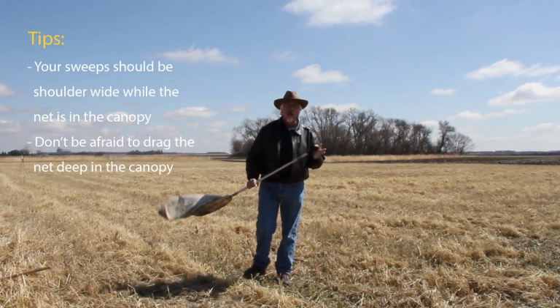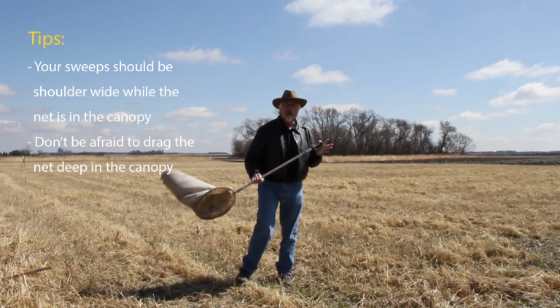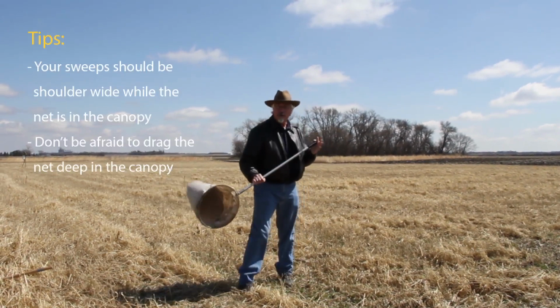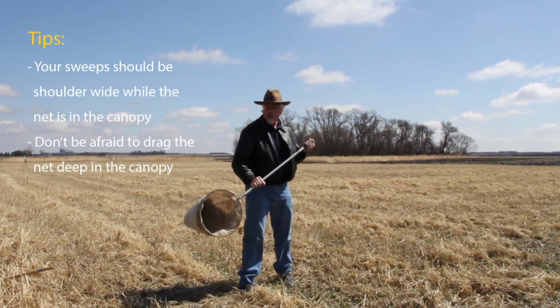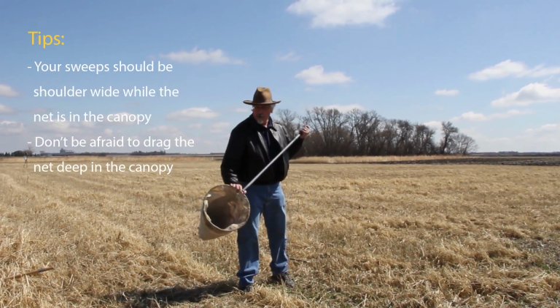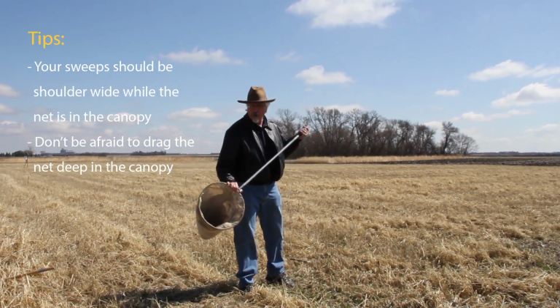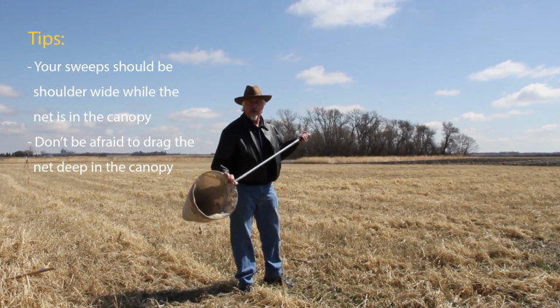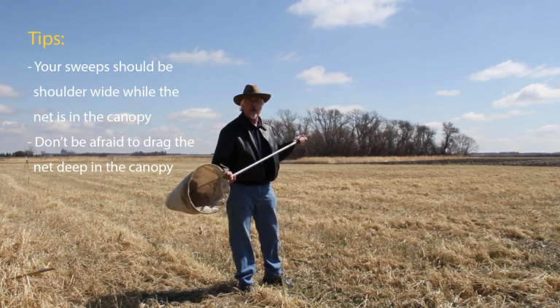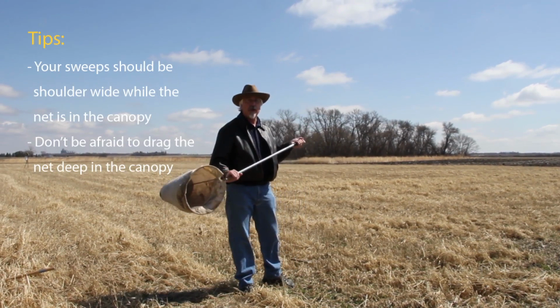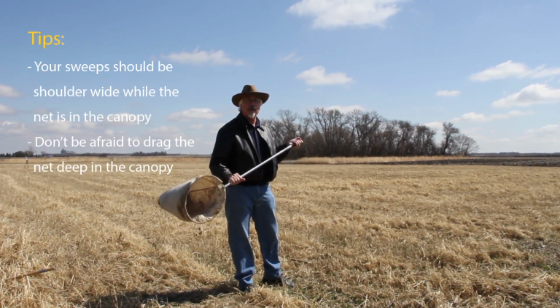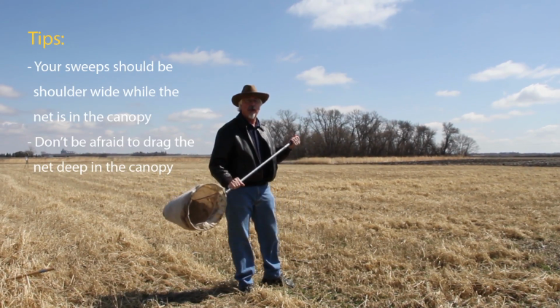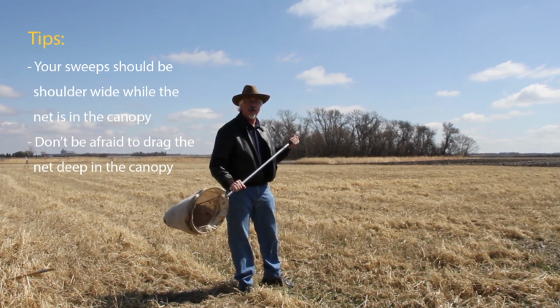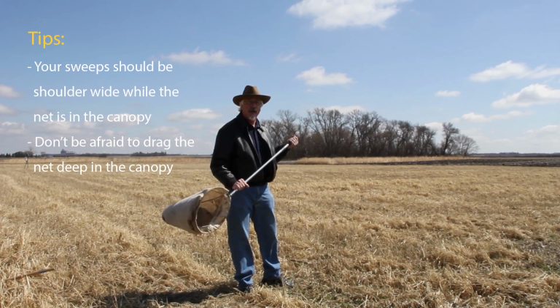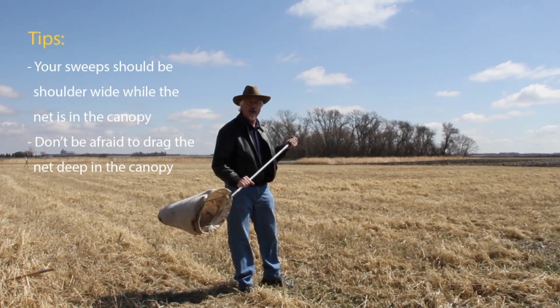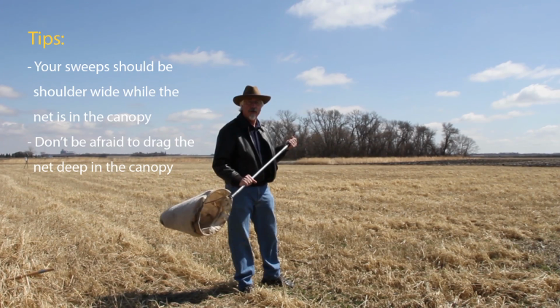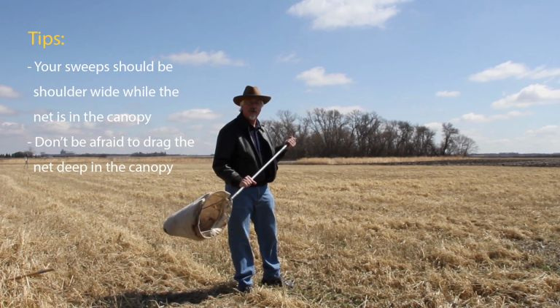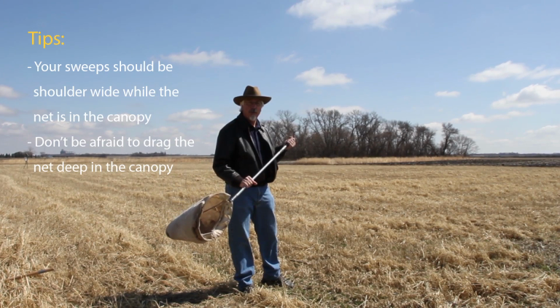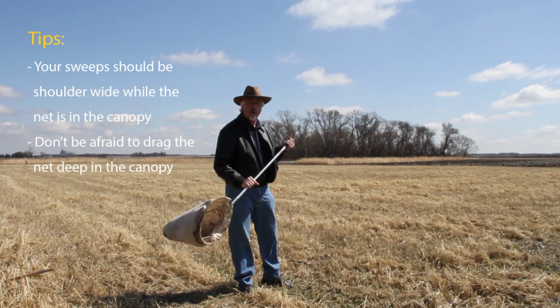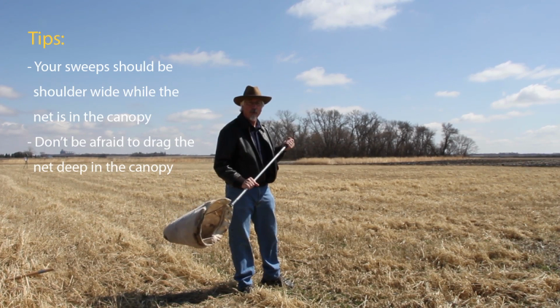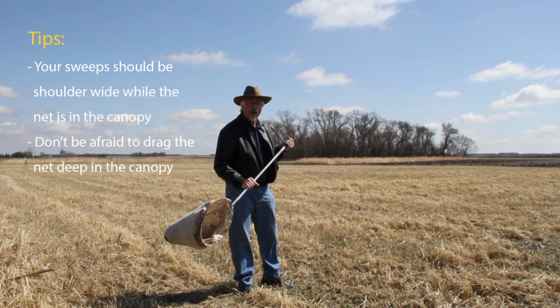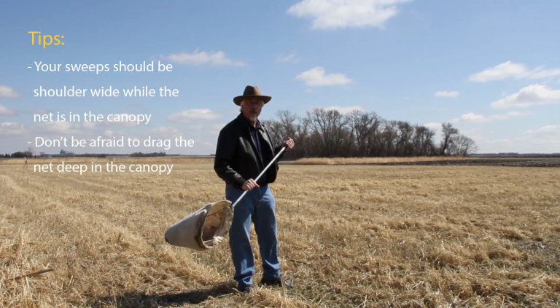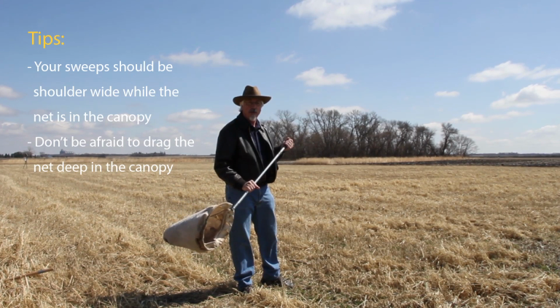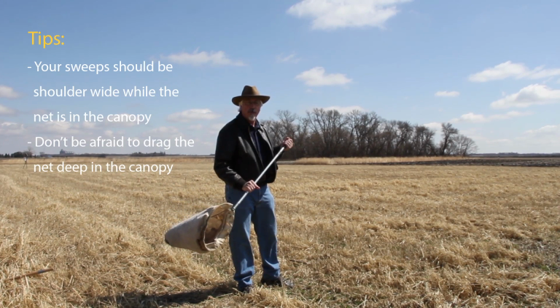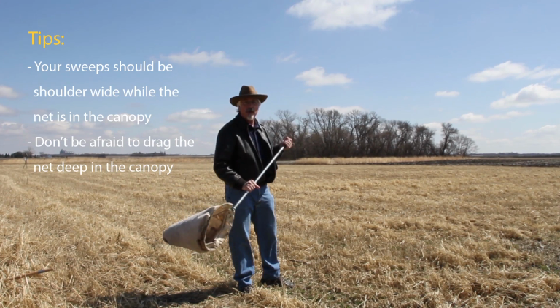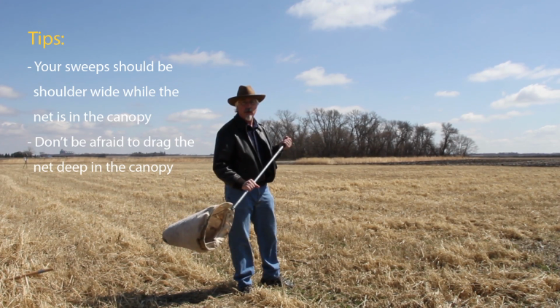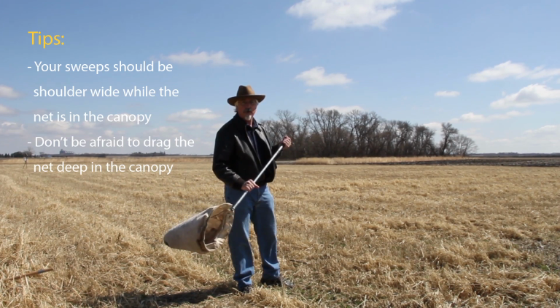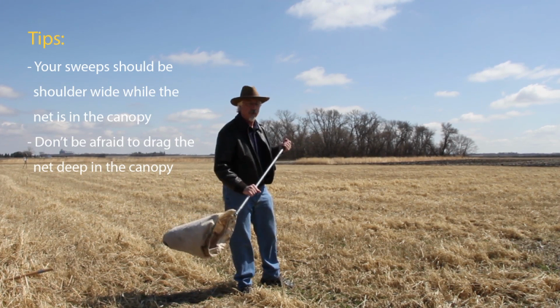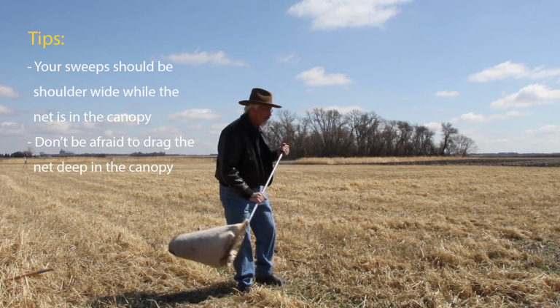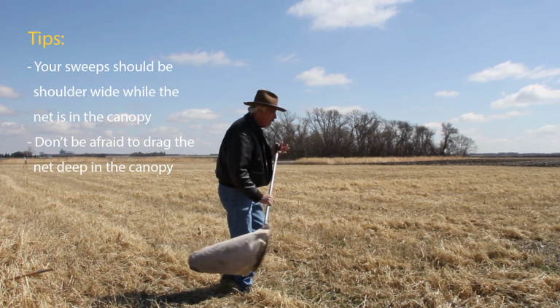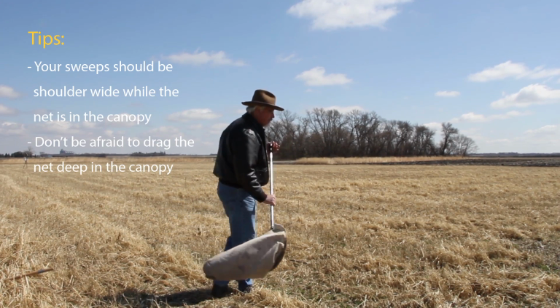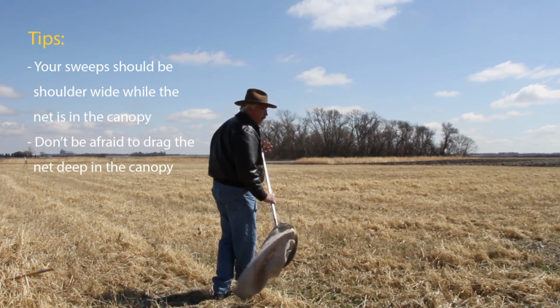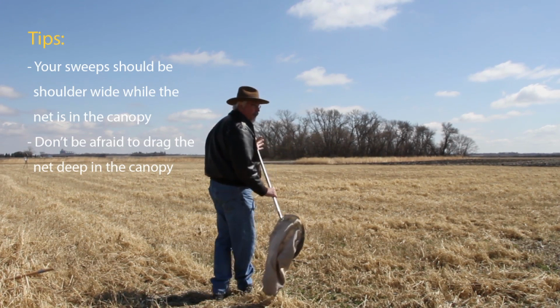Alright, so we're just going to give you a little demonstration on how to do these sweeps. I'll be walking away from you and I'll count the sweeps off as I go. It doesn't take too long.